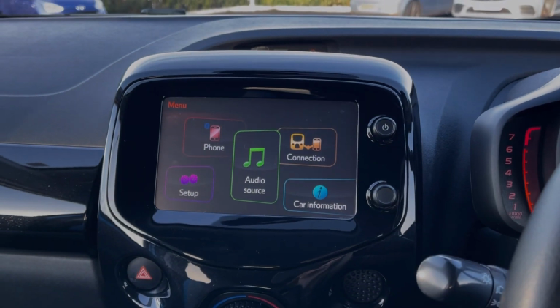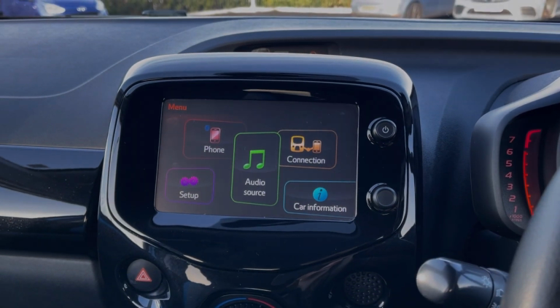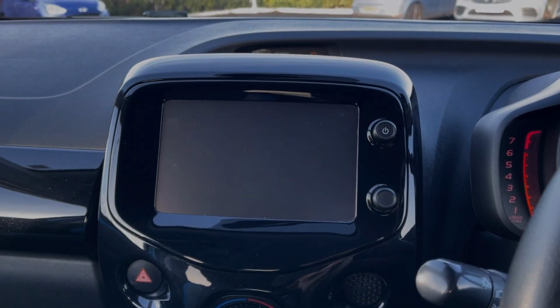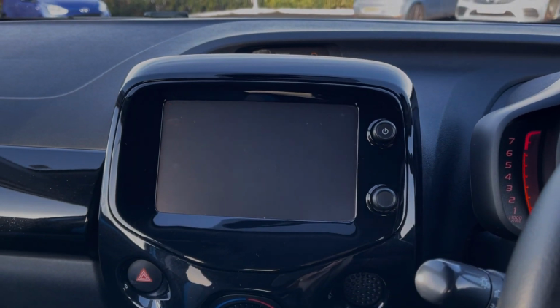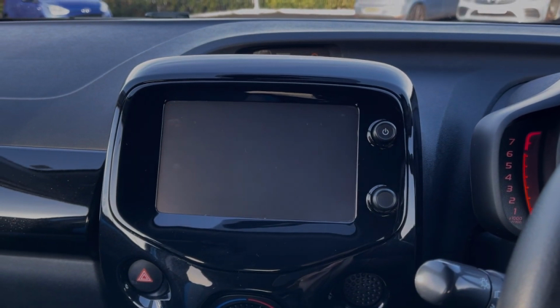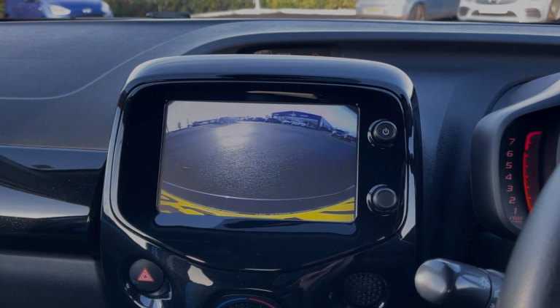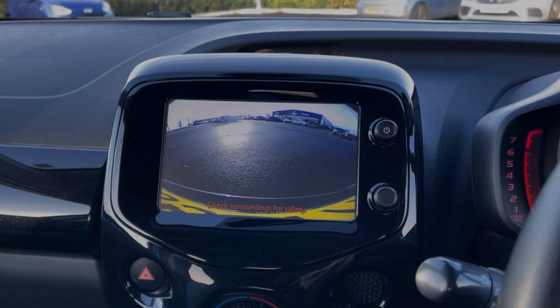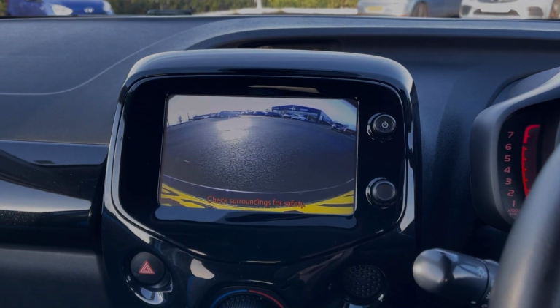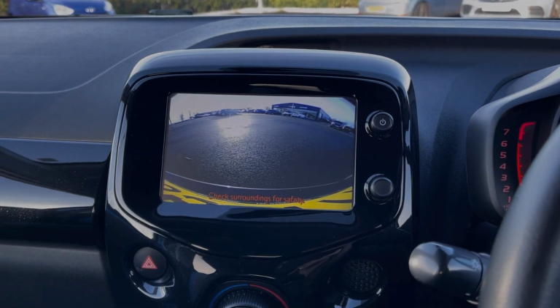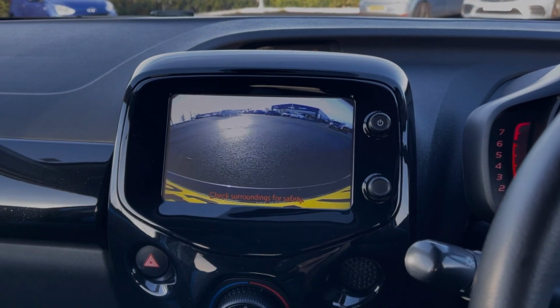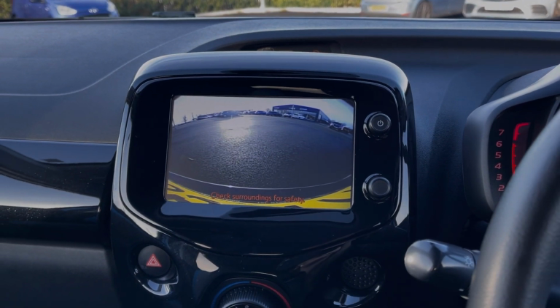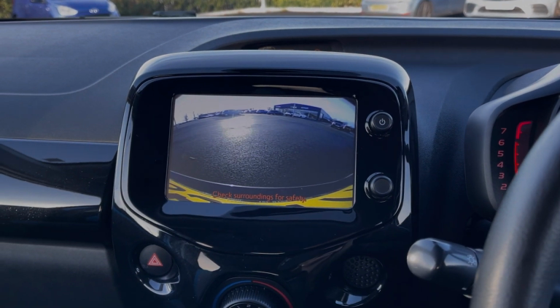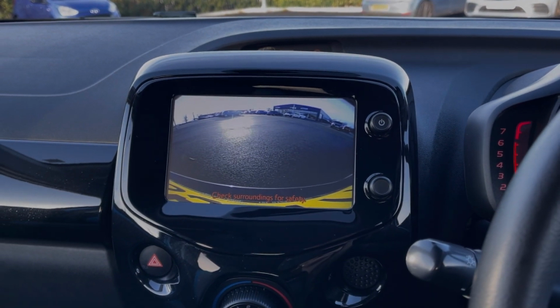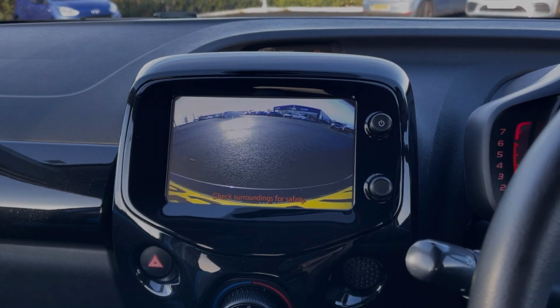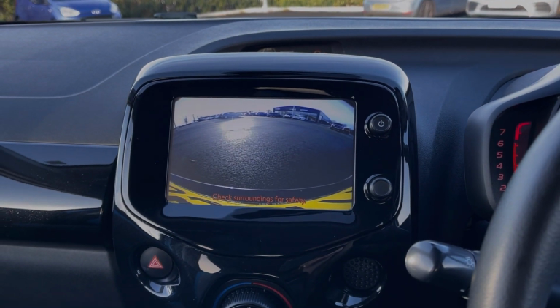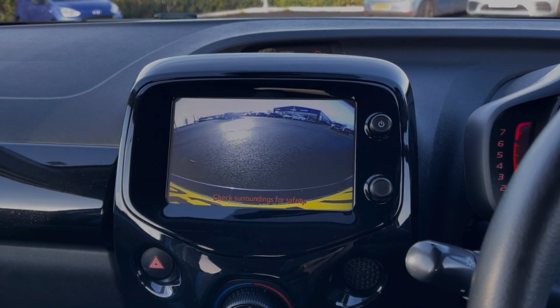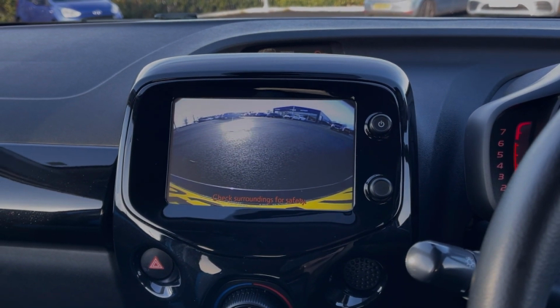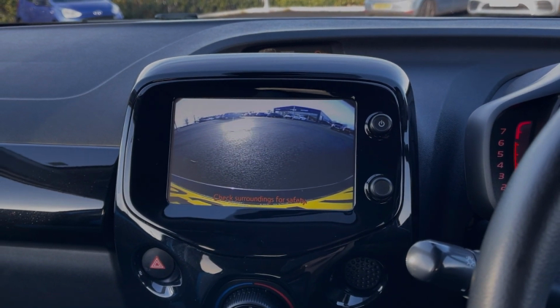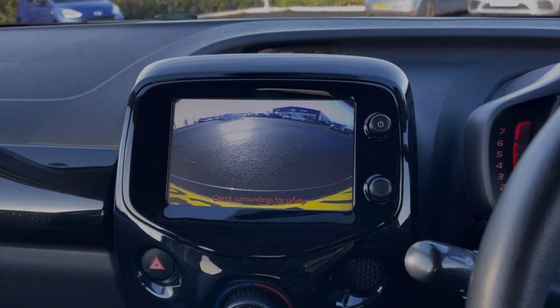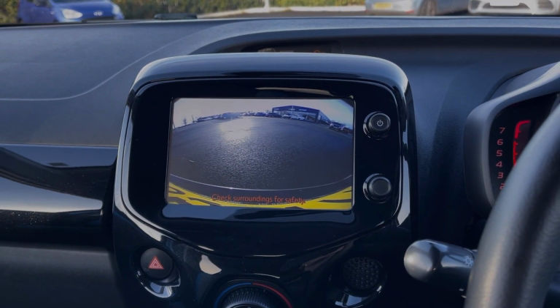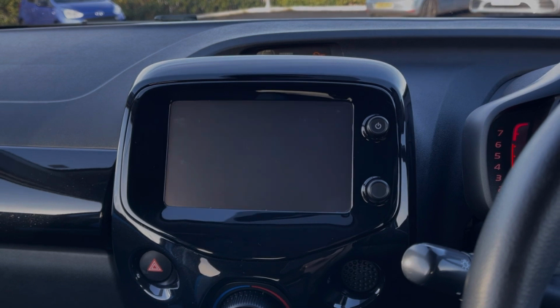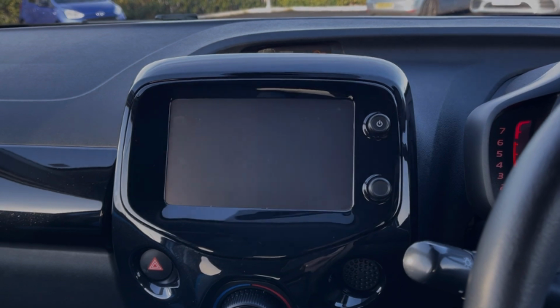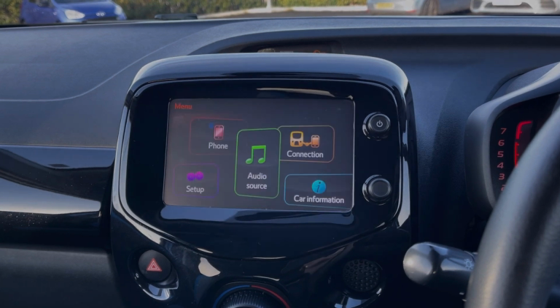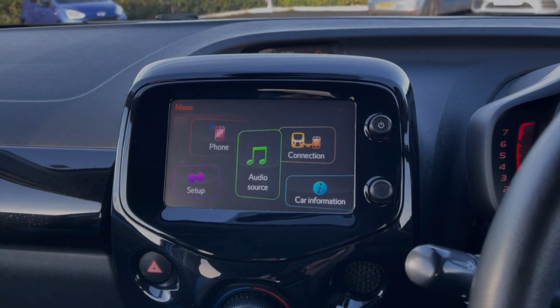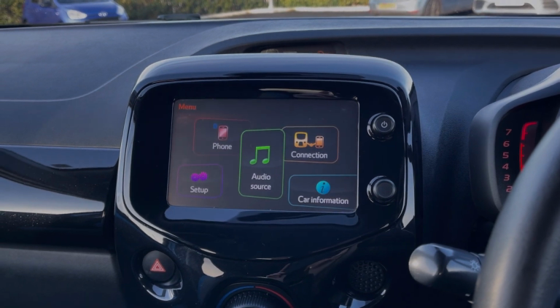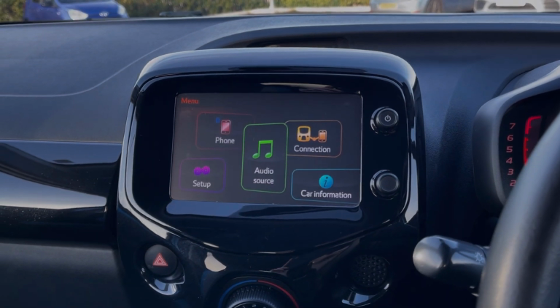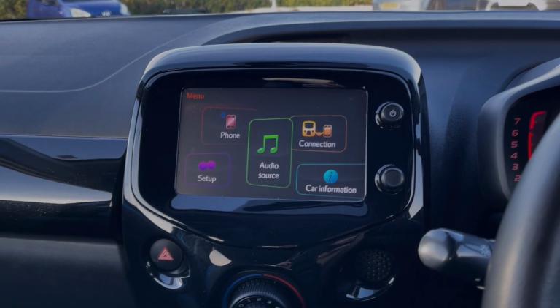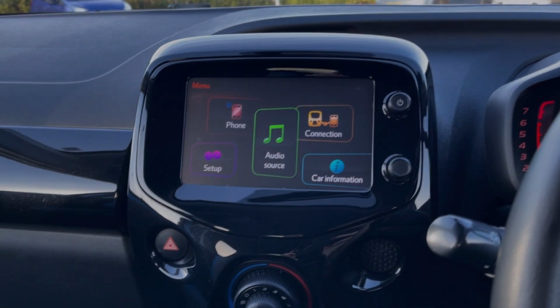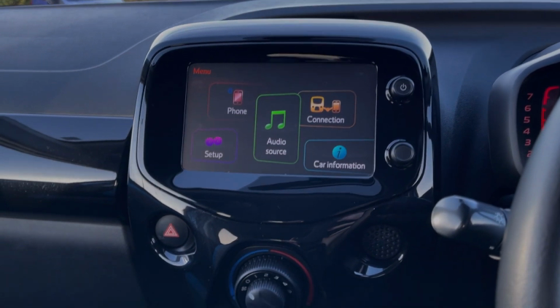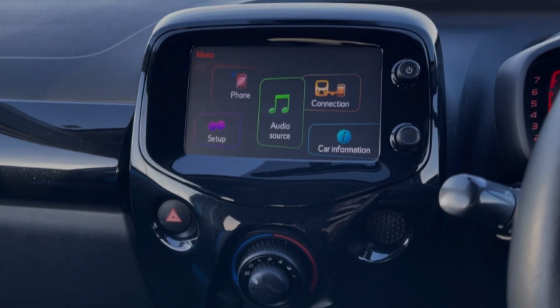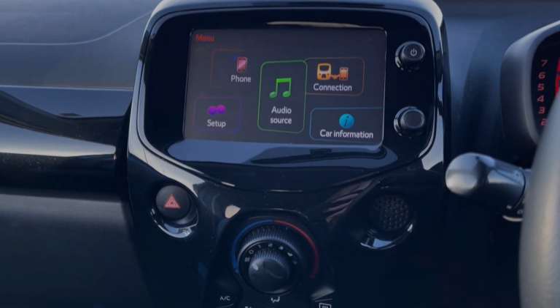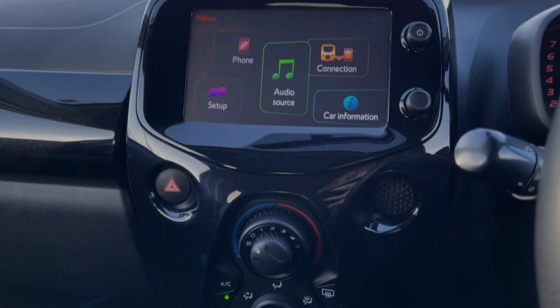Popping the car into reverse displays the rear view camera, offering a clear view of the area behind you for safer reversing.